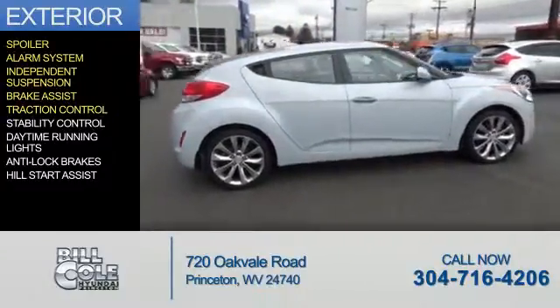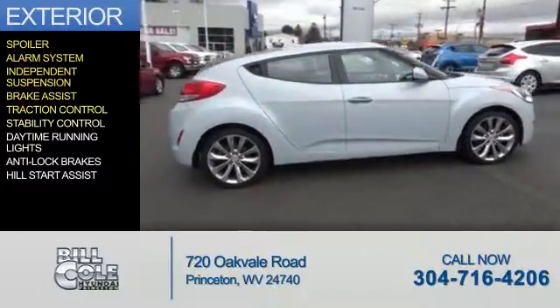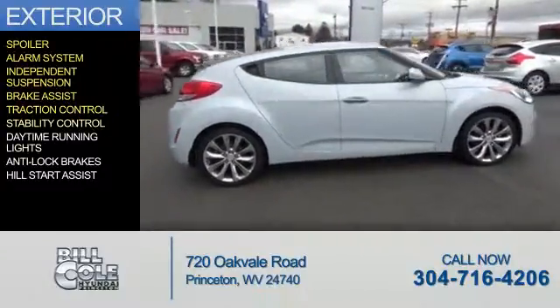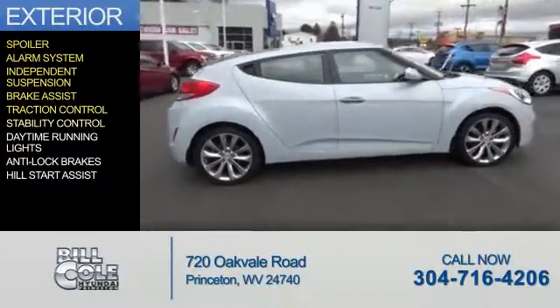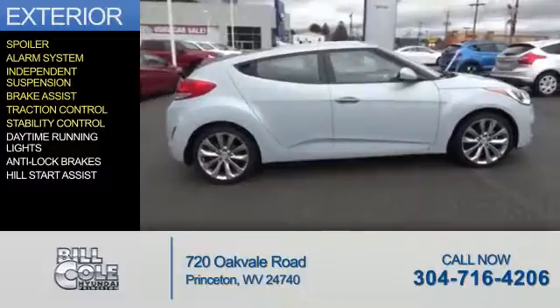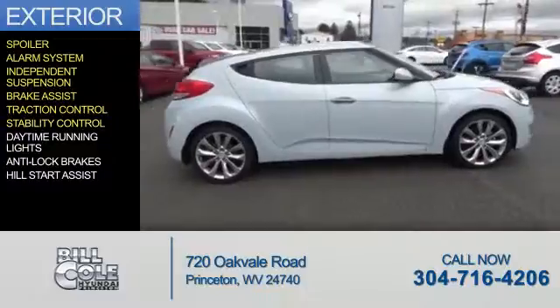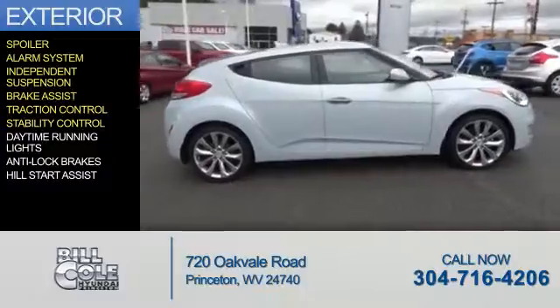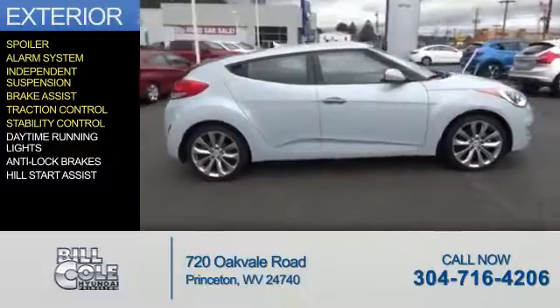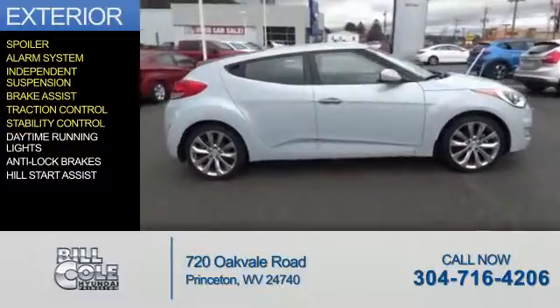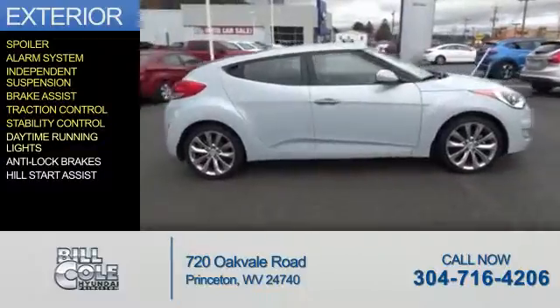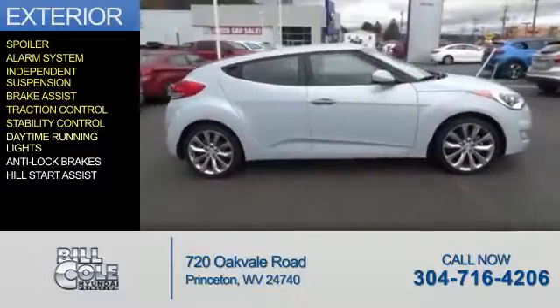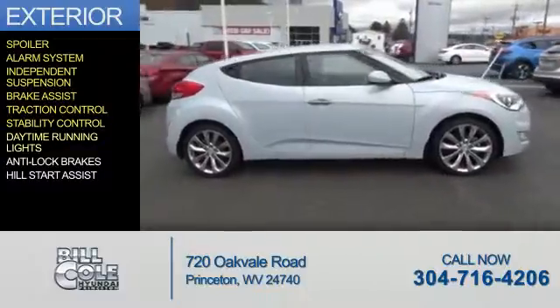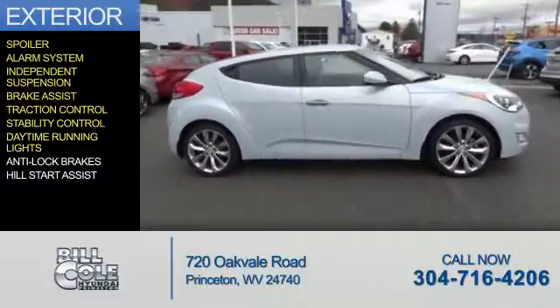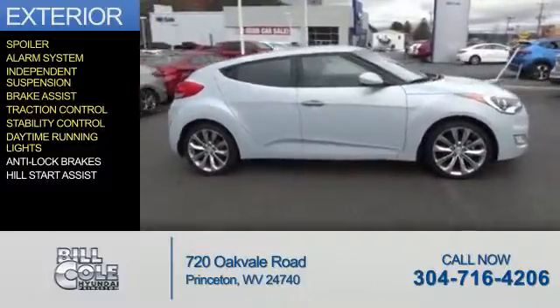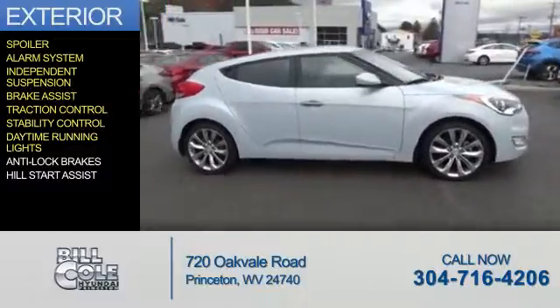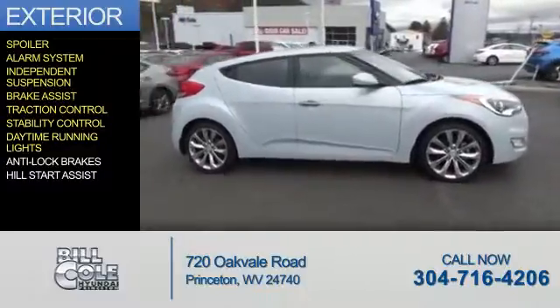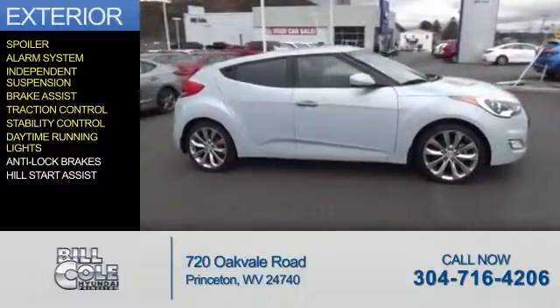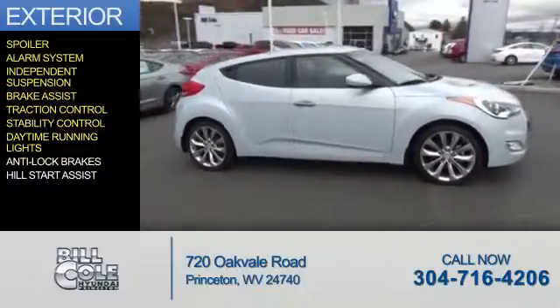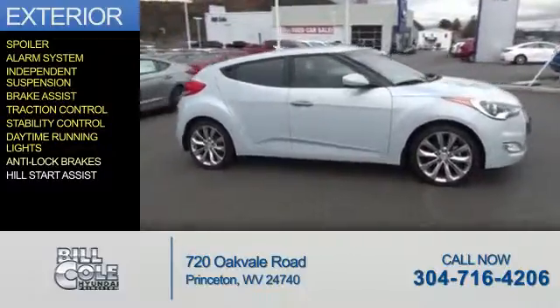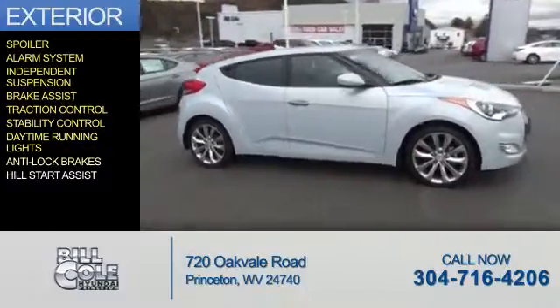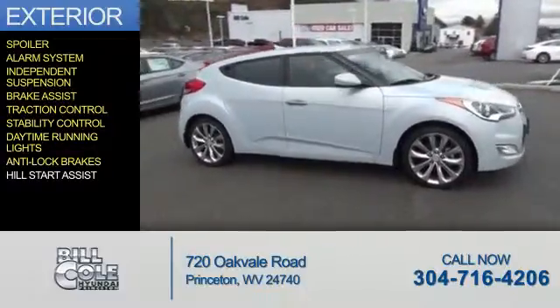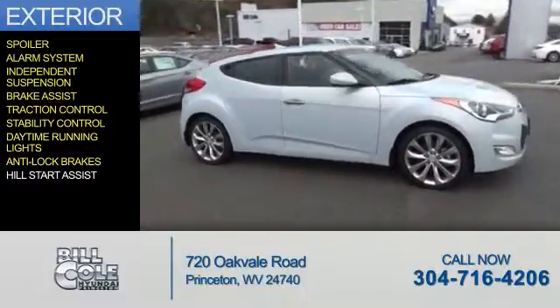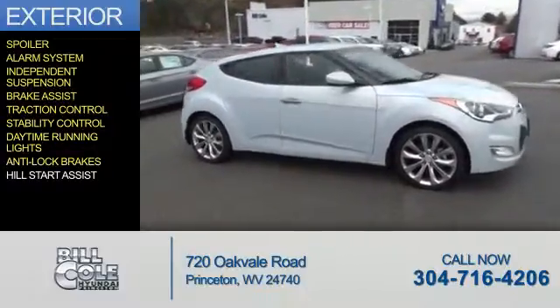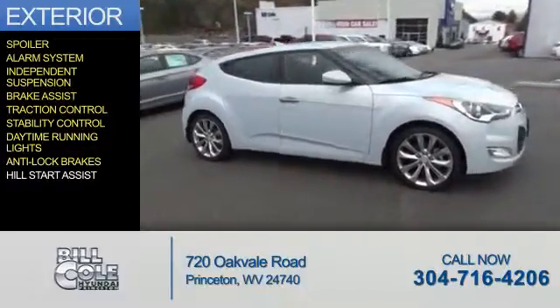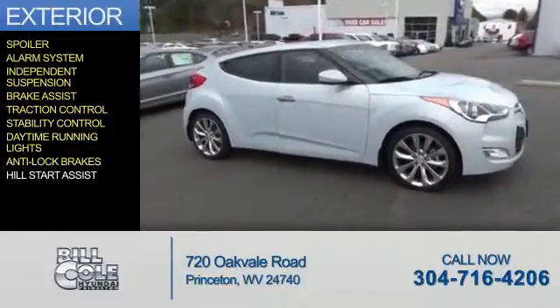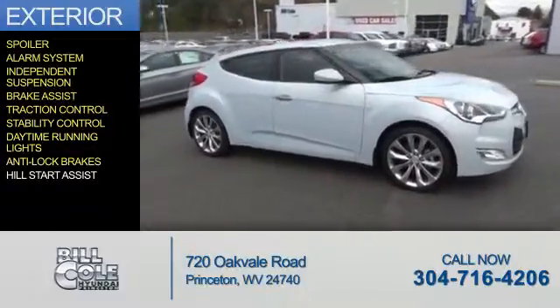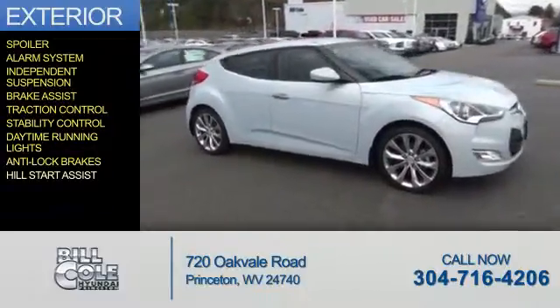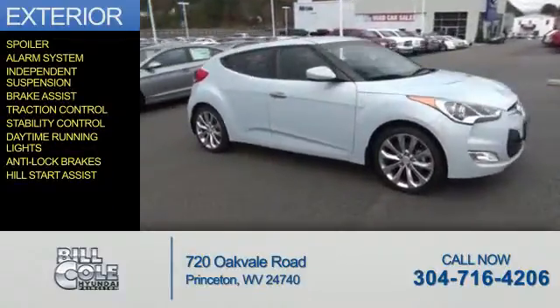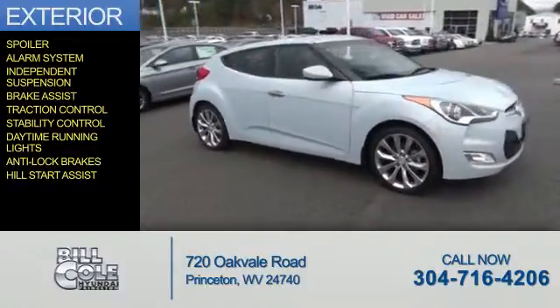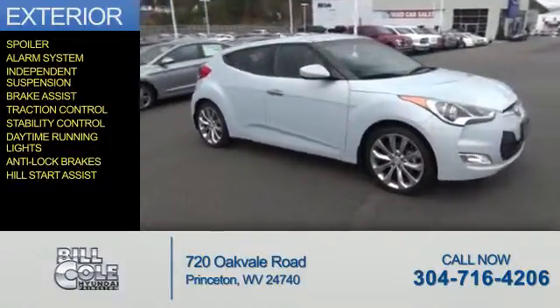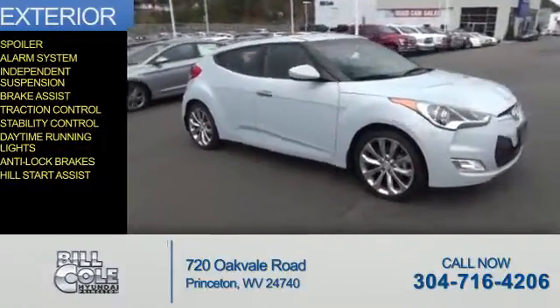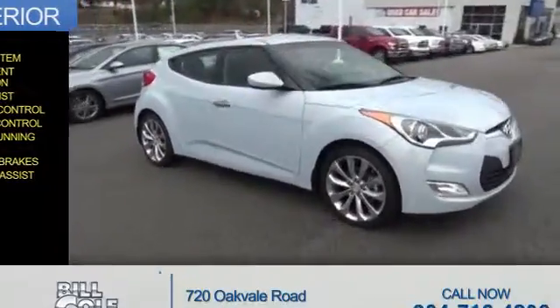Additional safety features include stability control, daytime running lights, anti-lock brakes, and hill start assist.